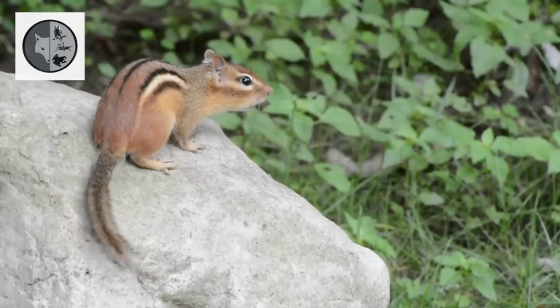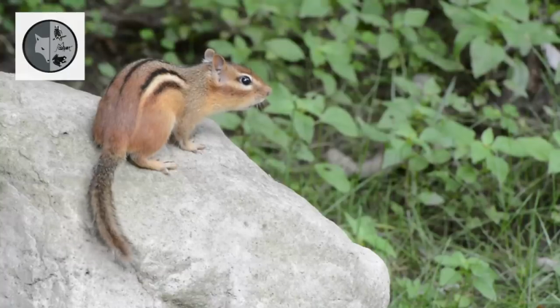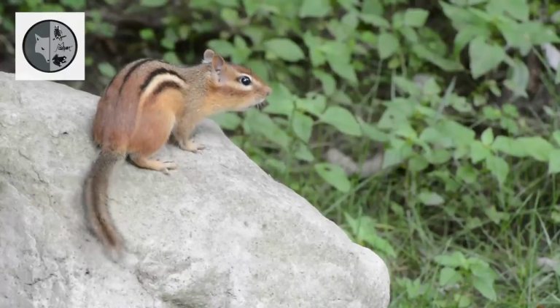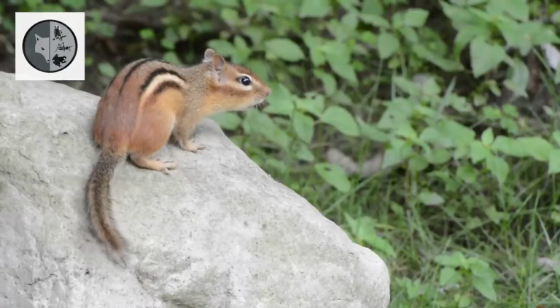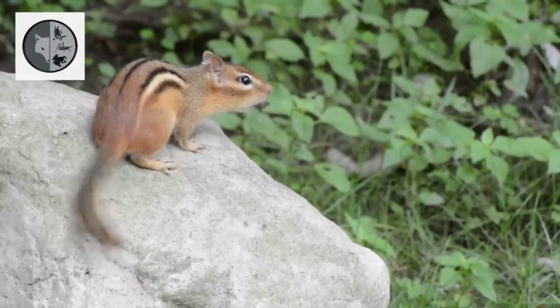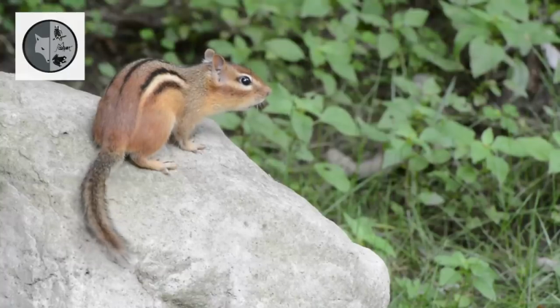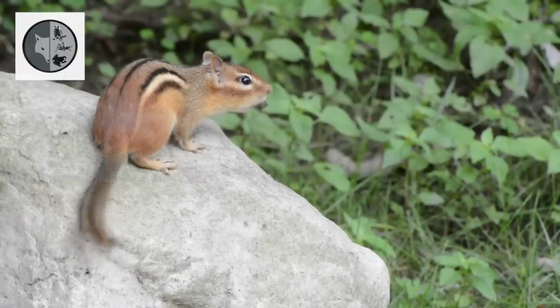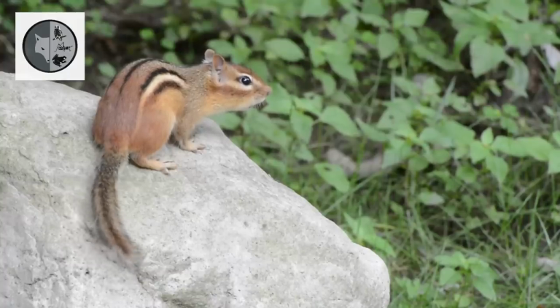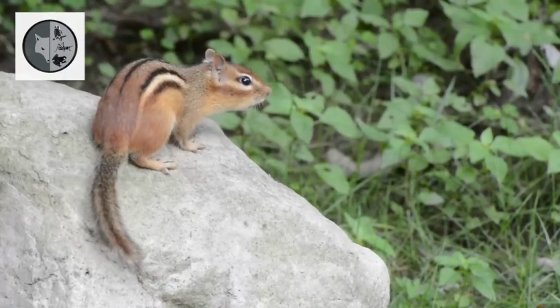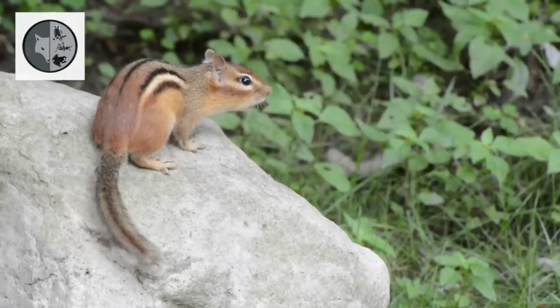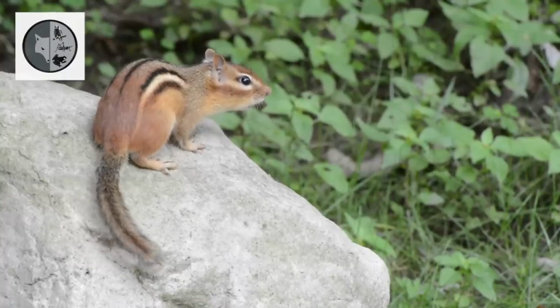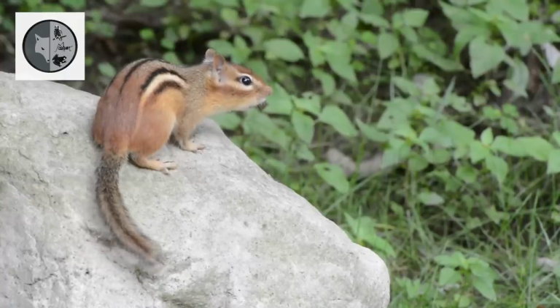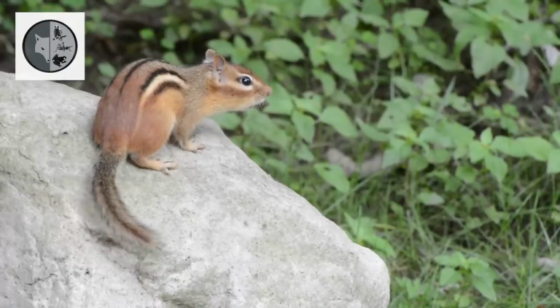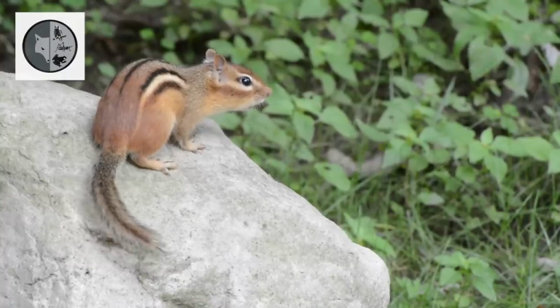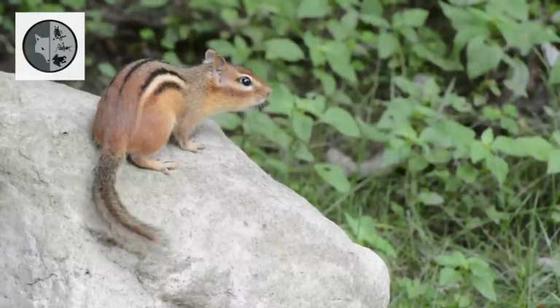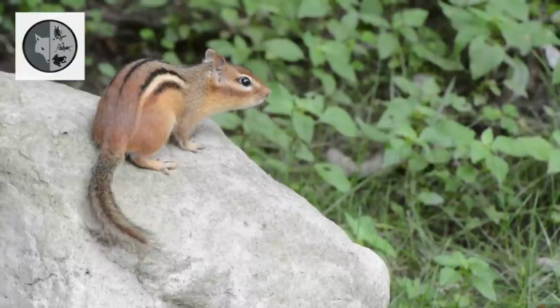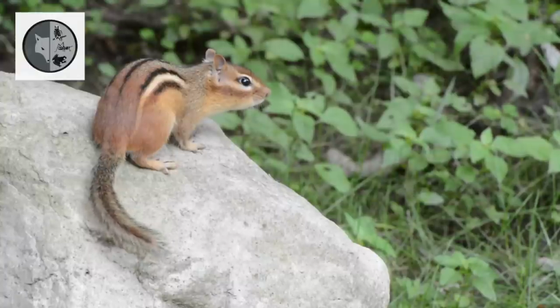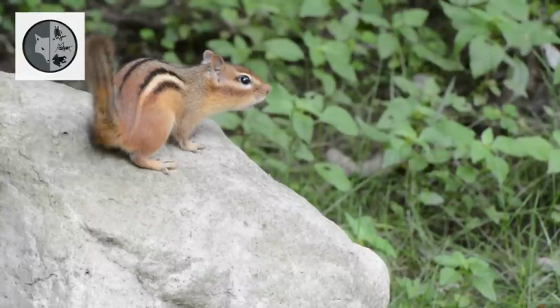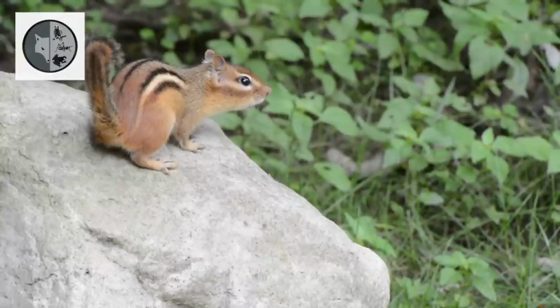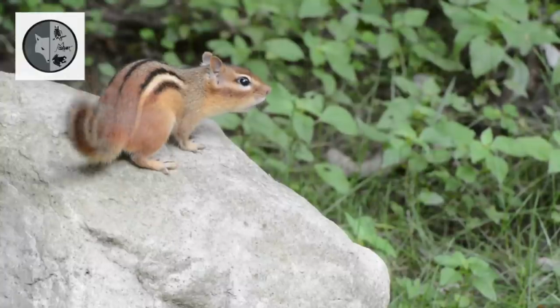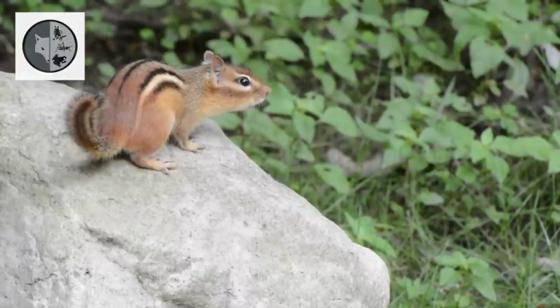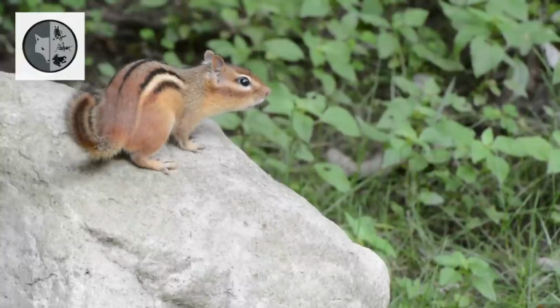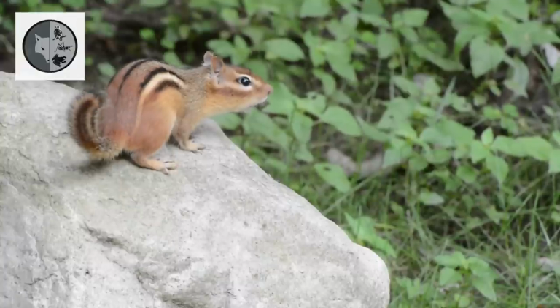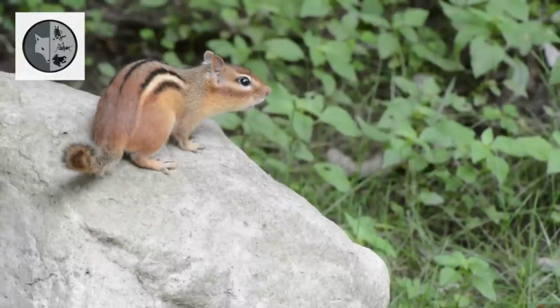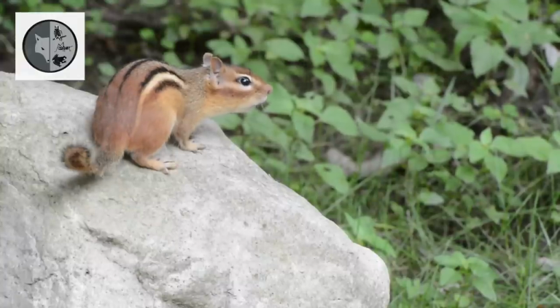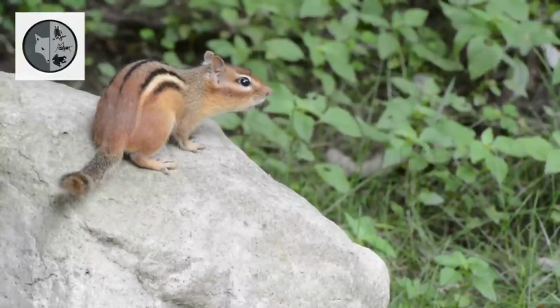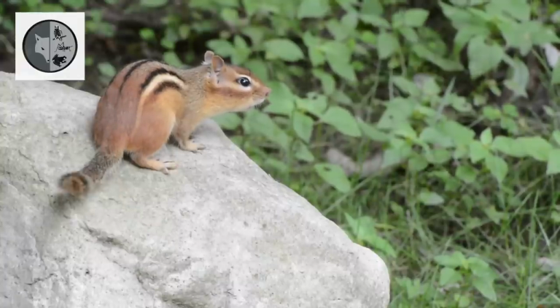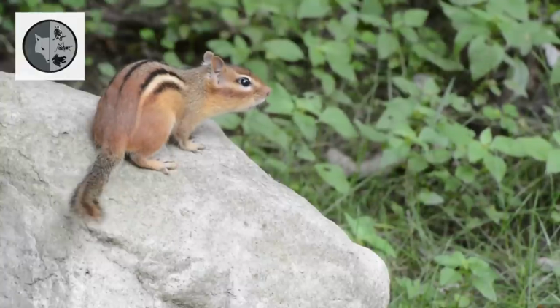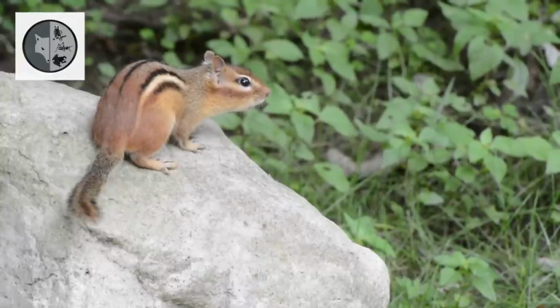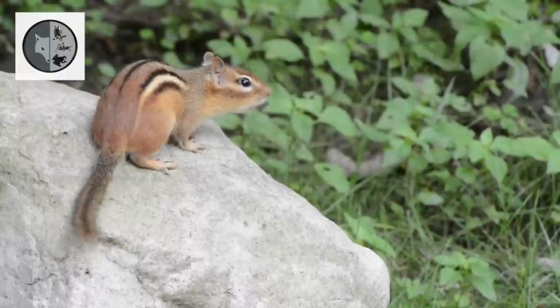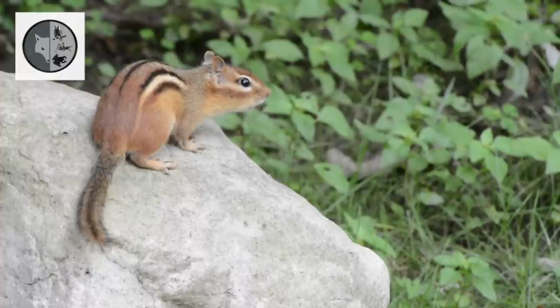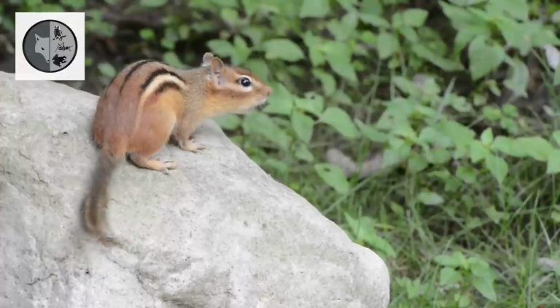When he is excited or scared, he waves its tail and gives a series of loud chips and squeaks.